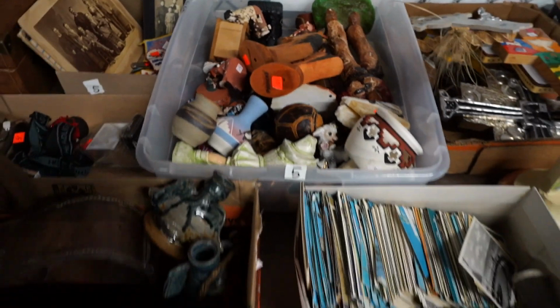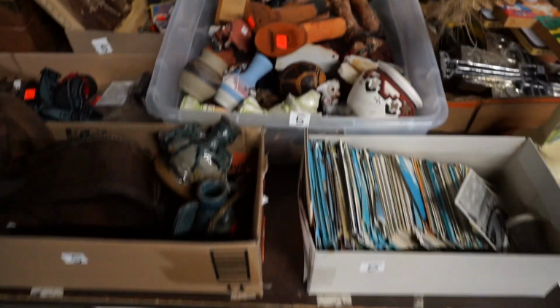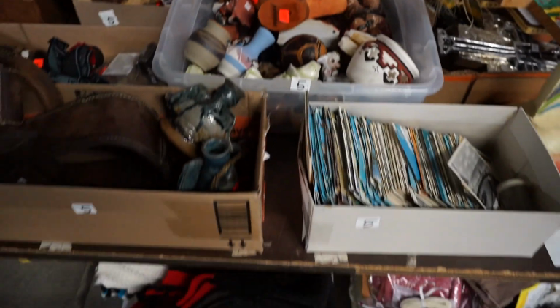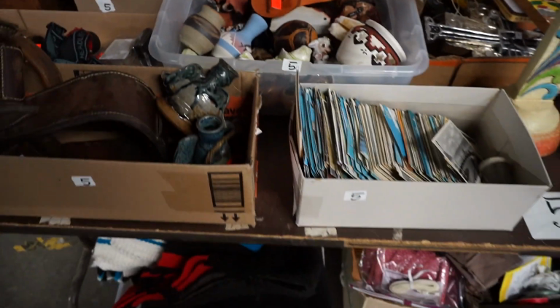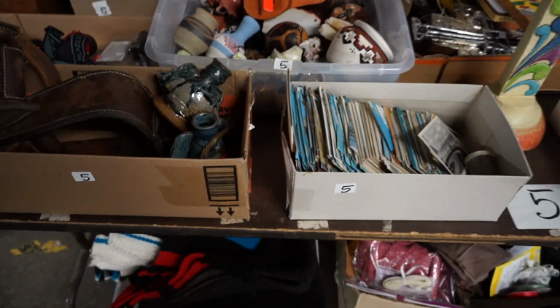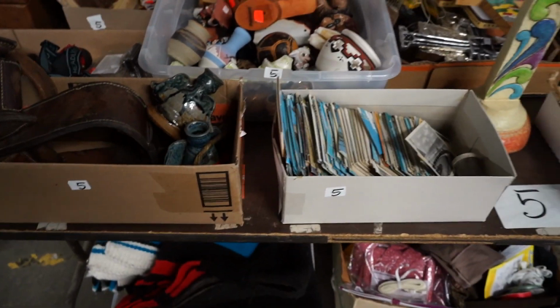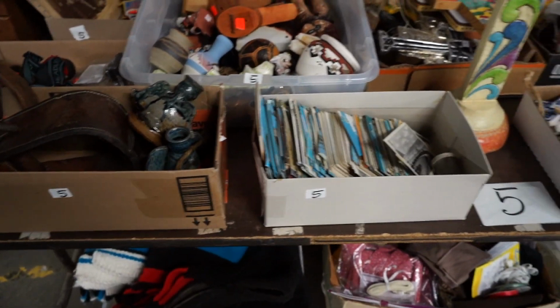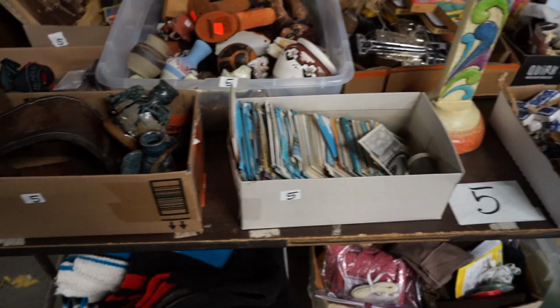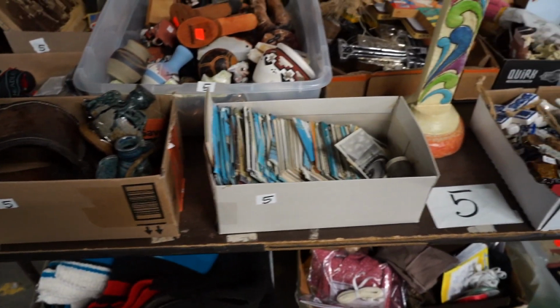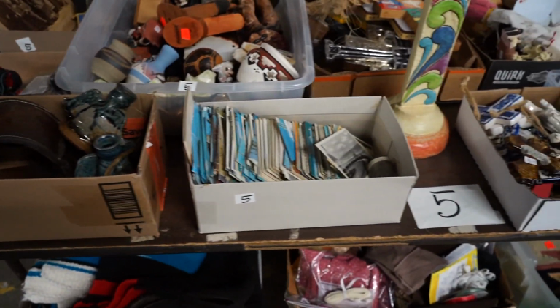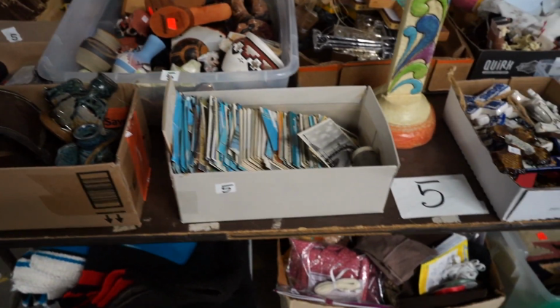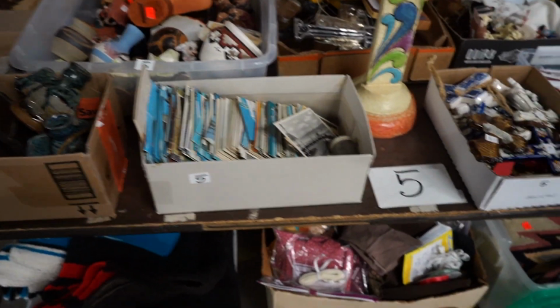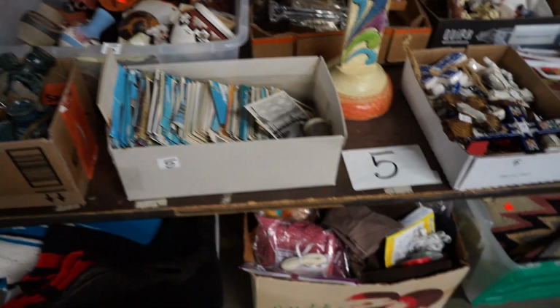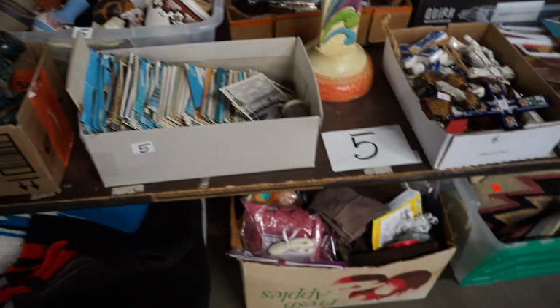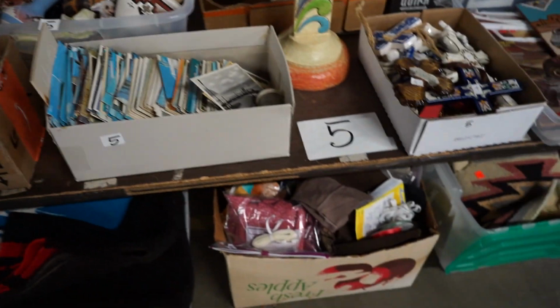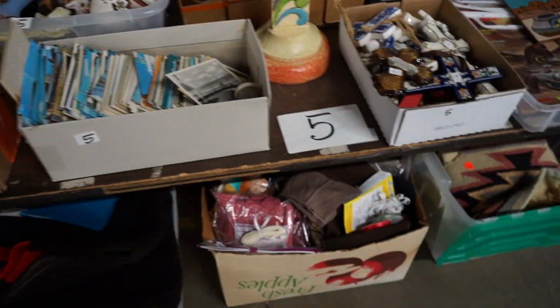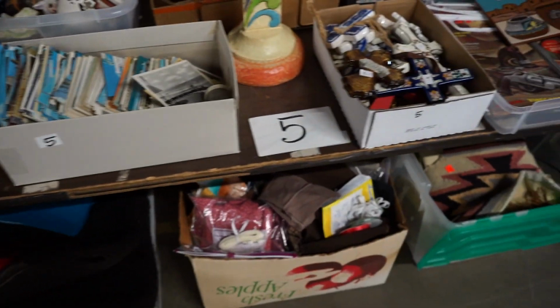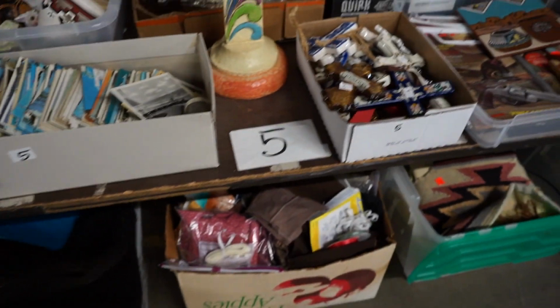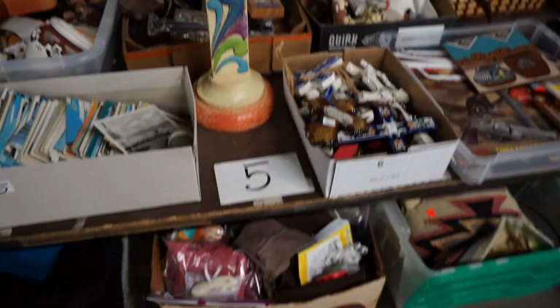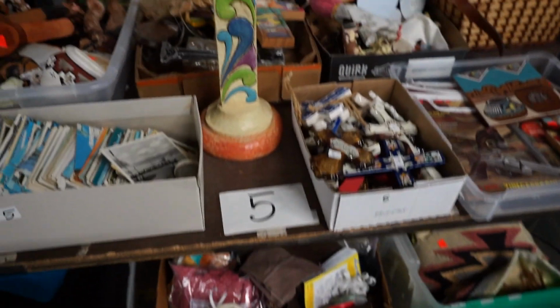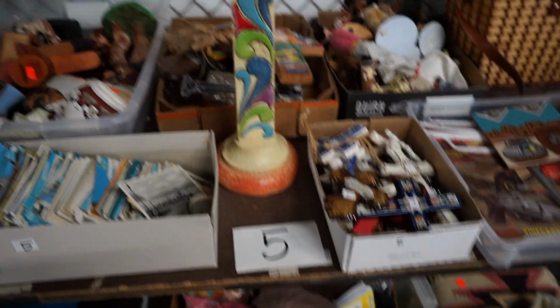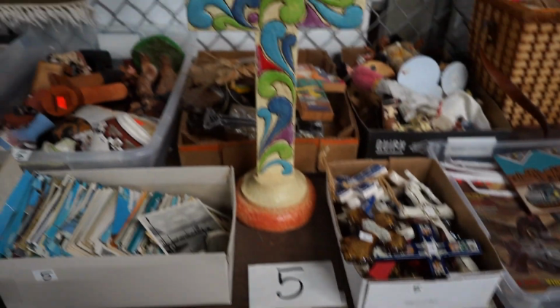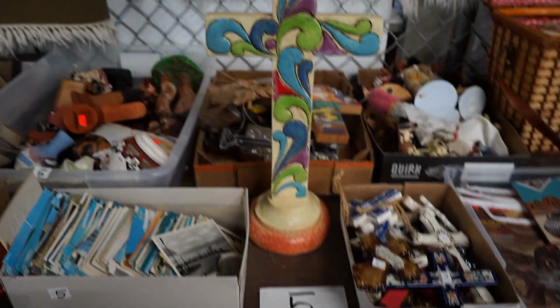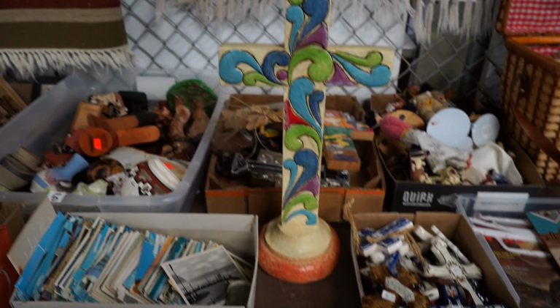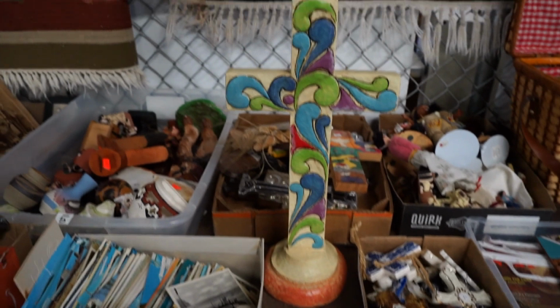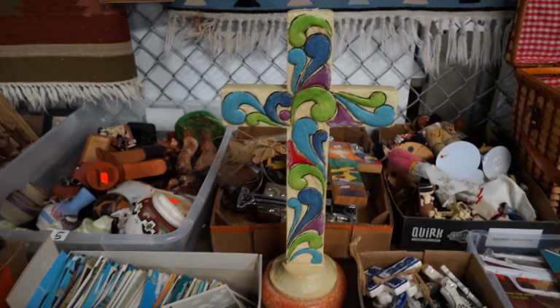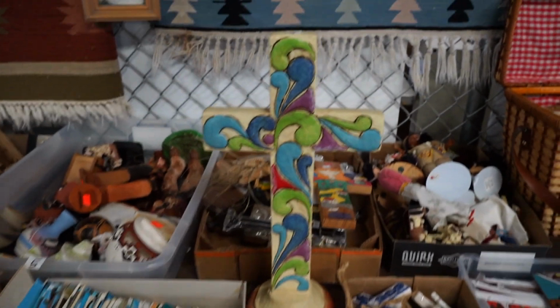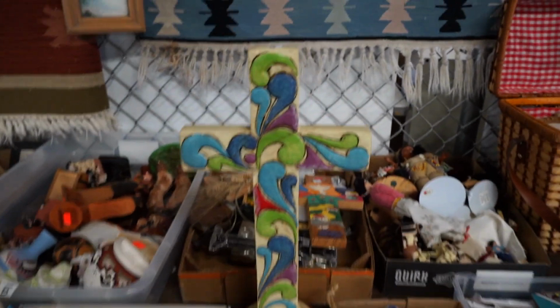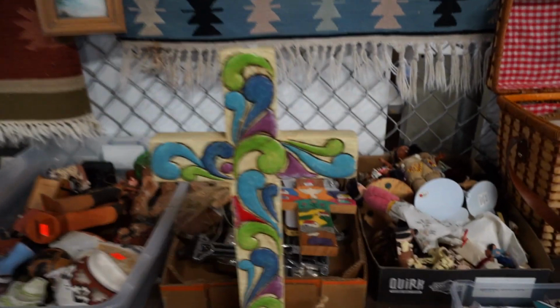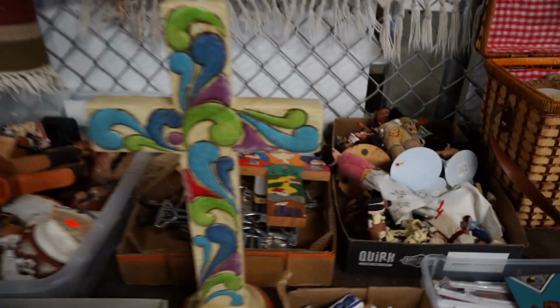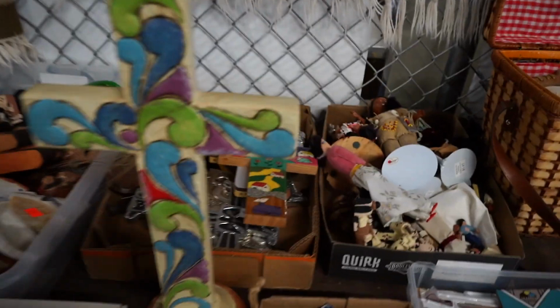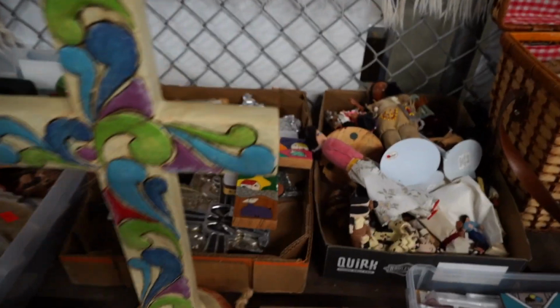You can tell this stuff's been through a sale of some kind for the most part.